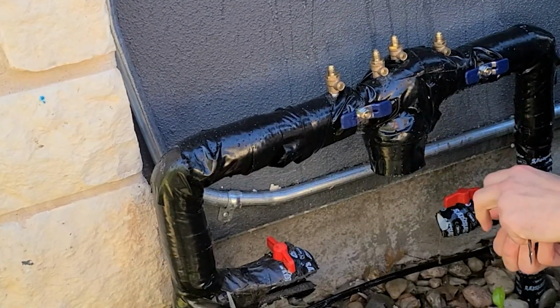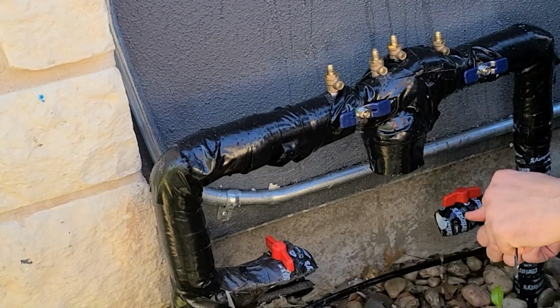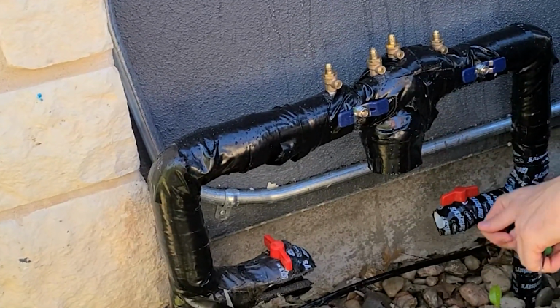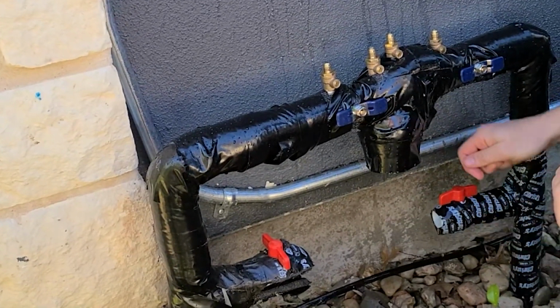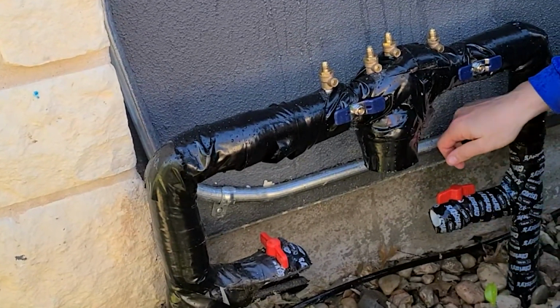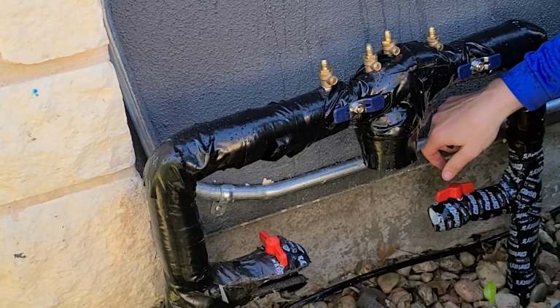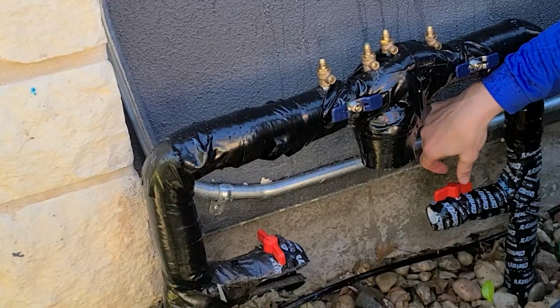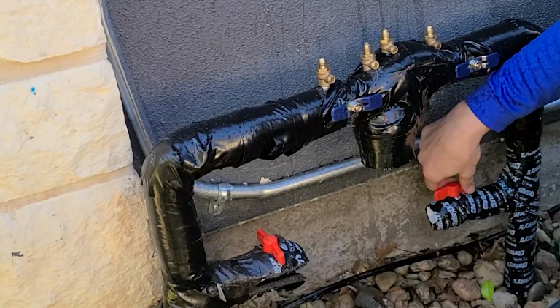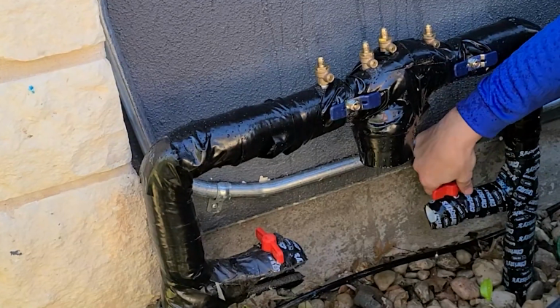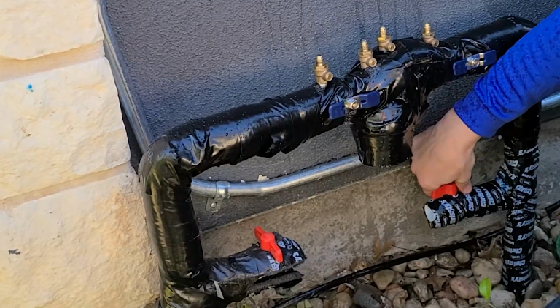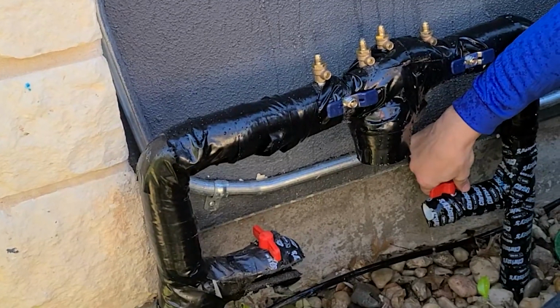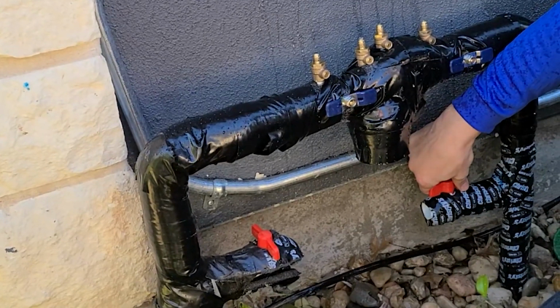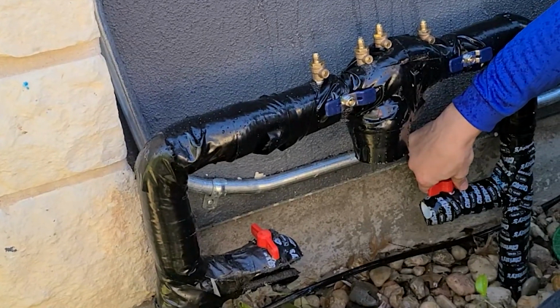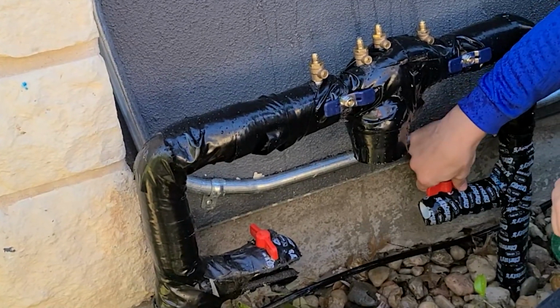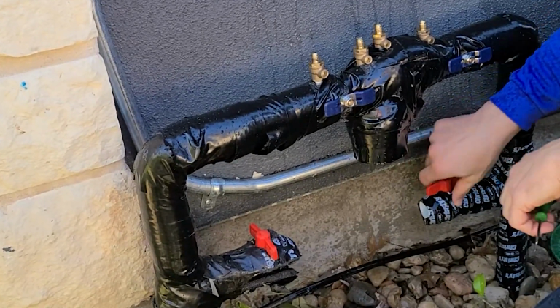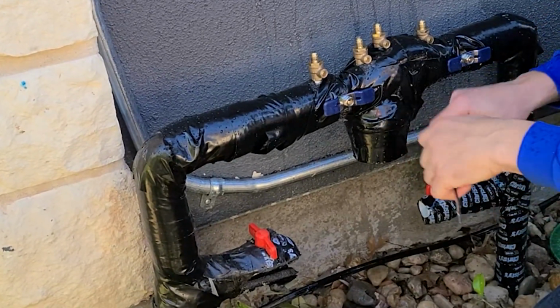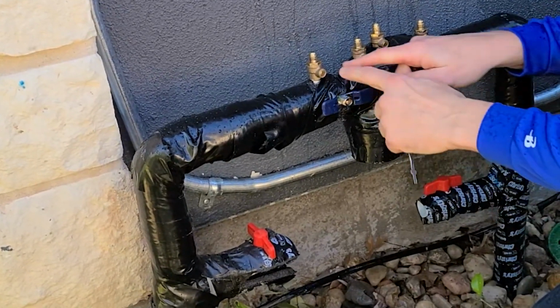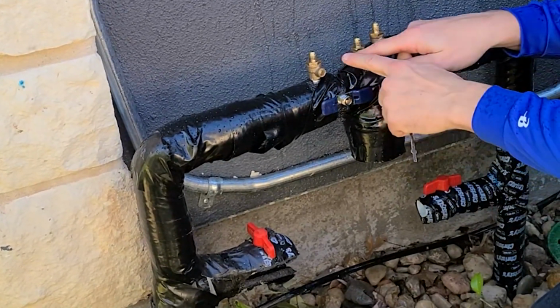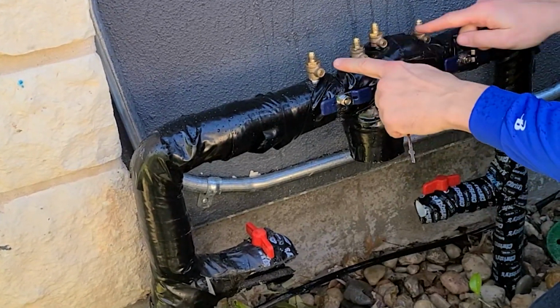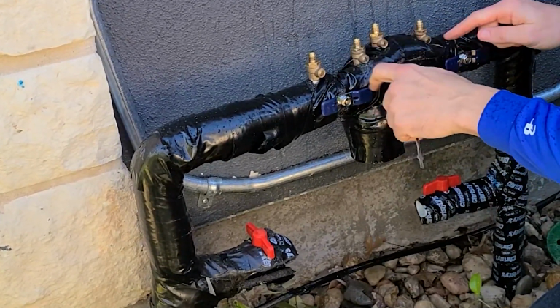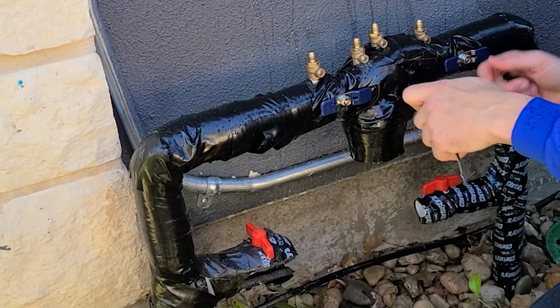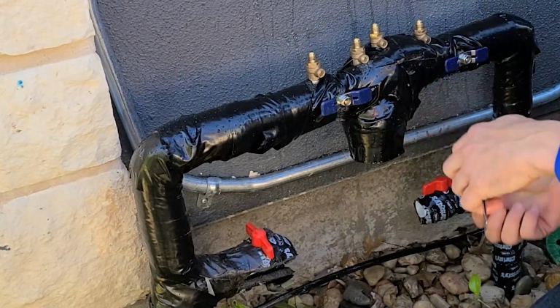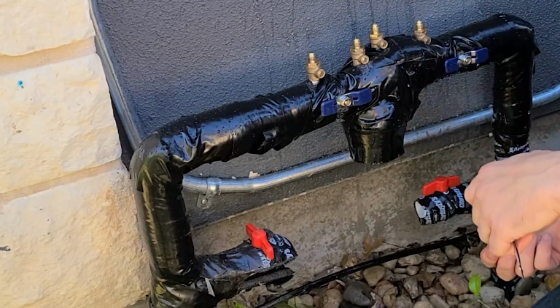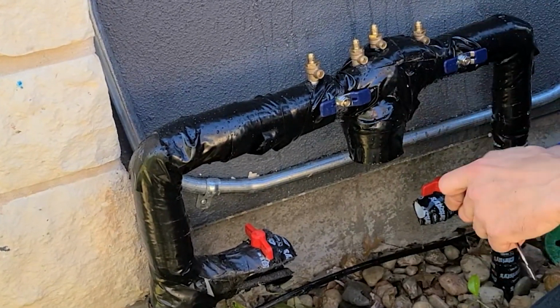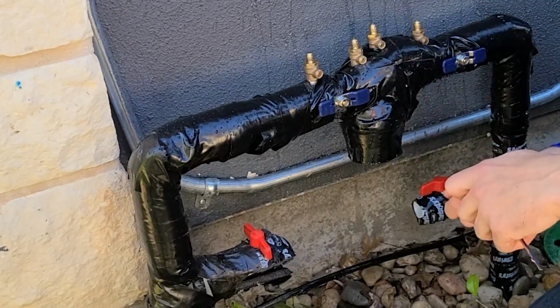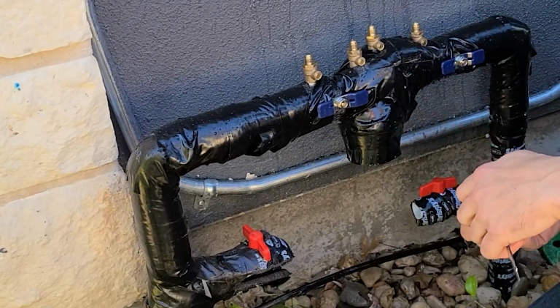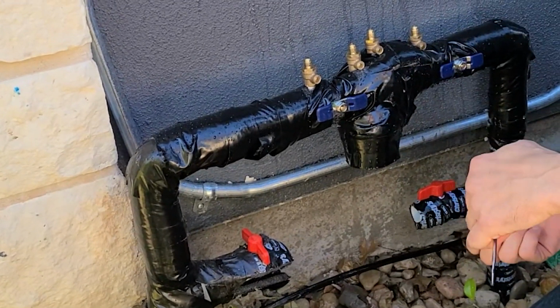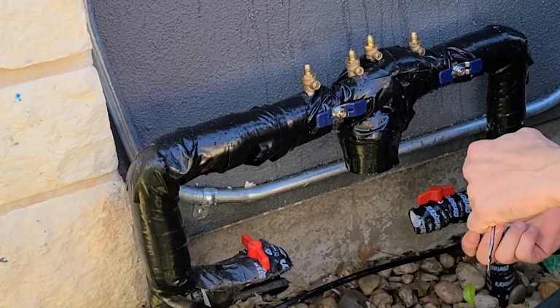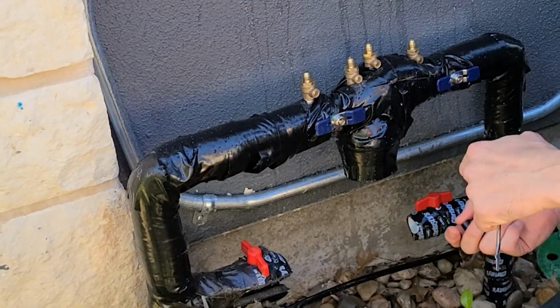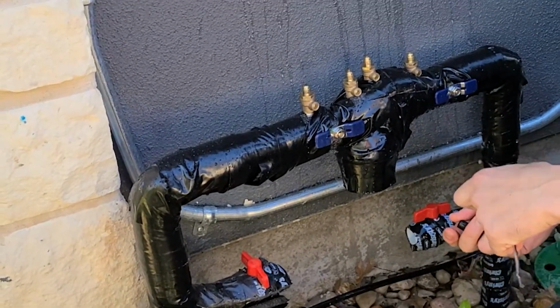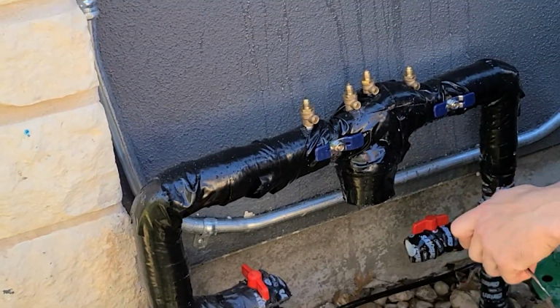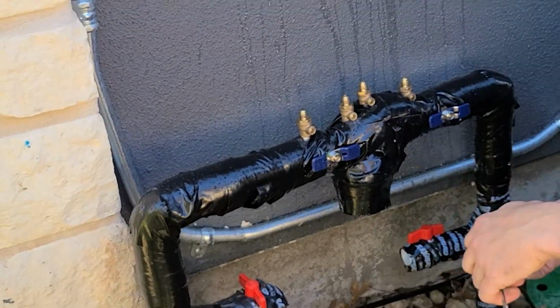I recommend opening the one down here at the bottom first. That way when you open the others, you don't get splashed with water like I did earlier.